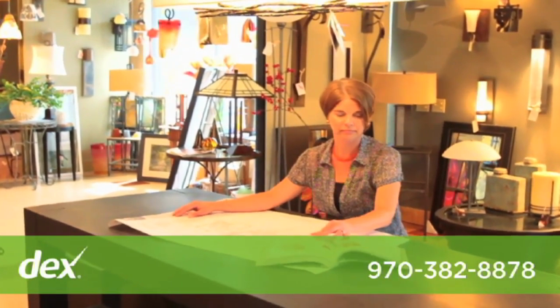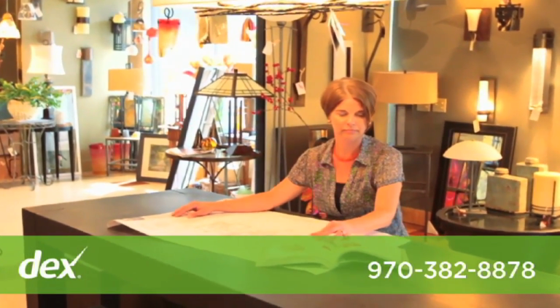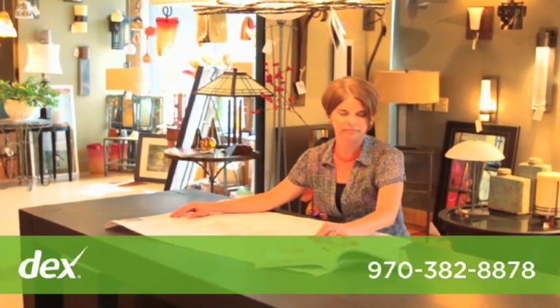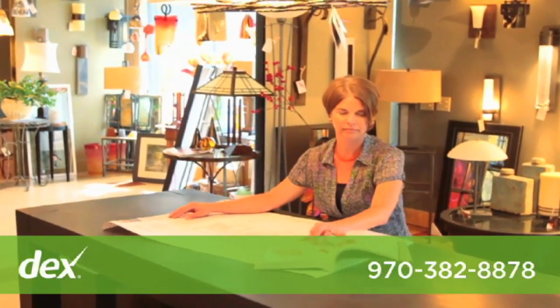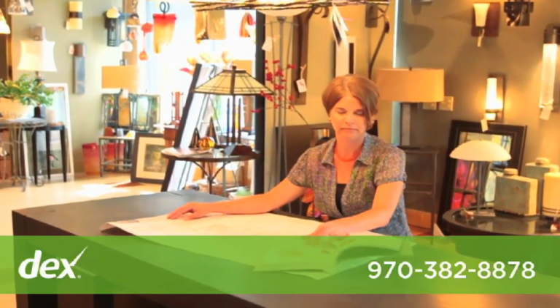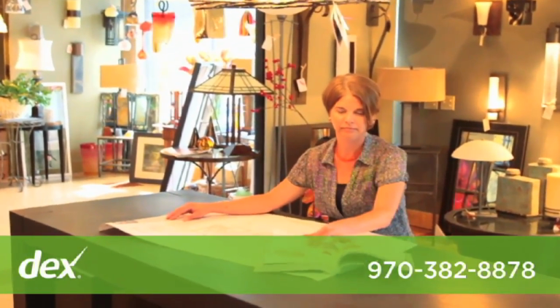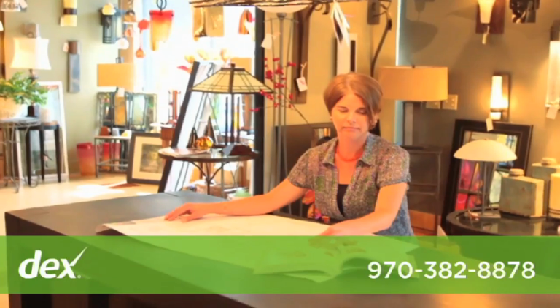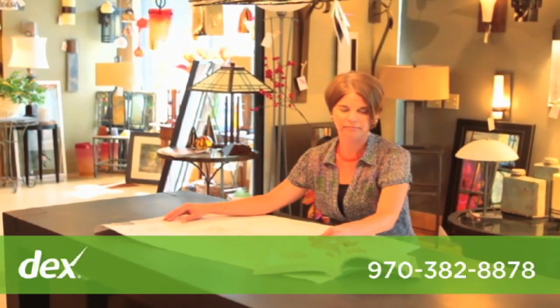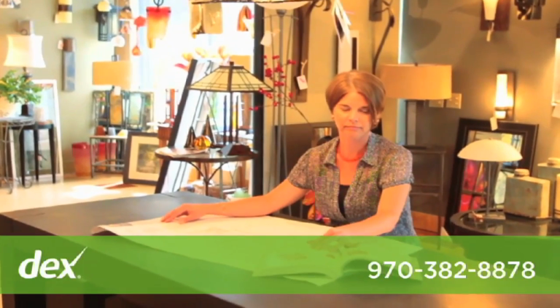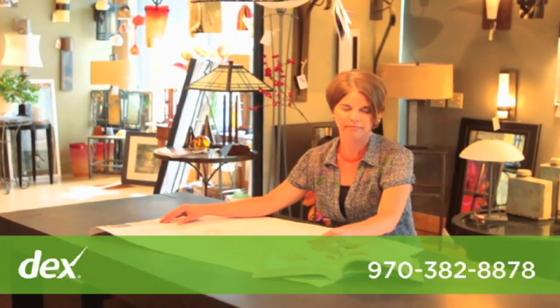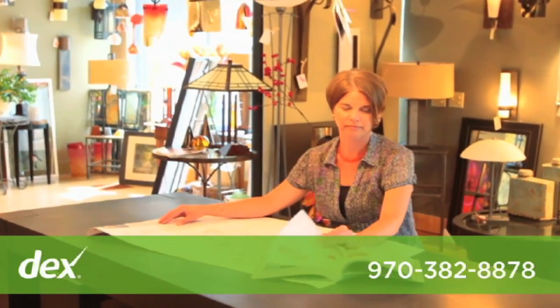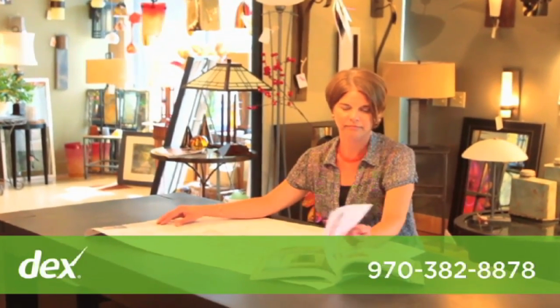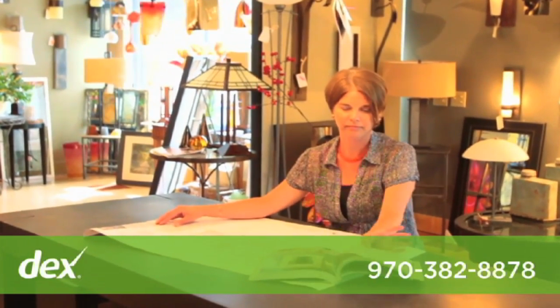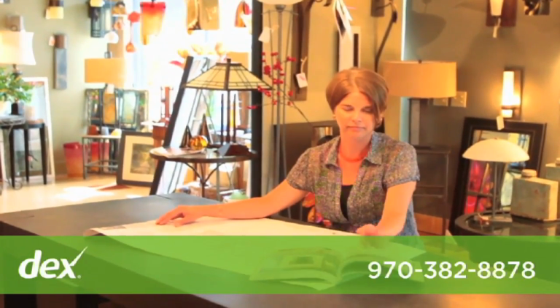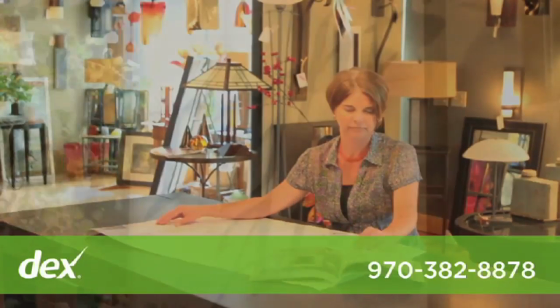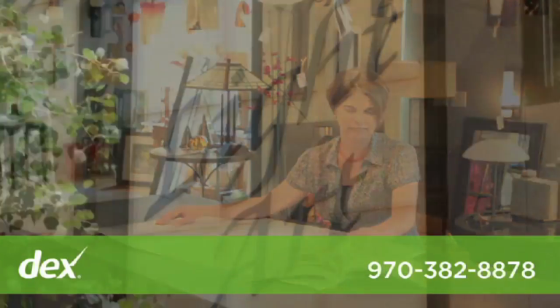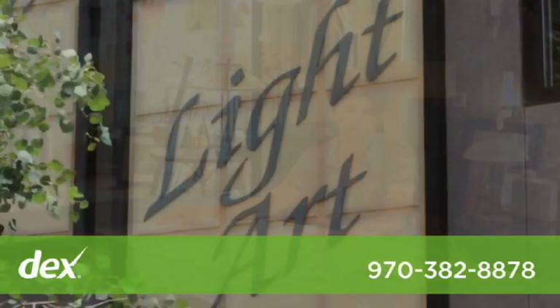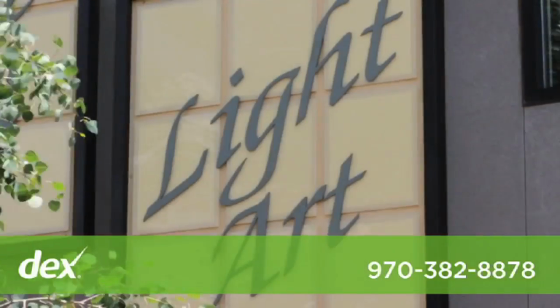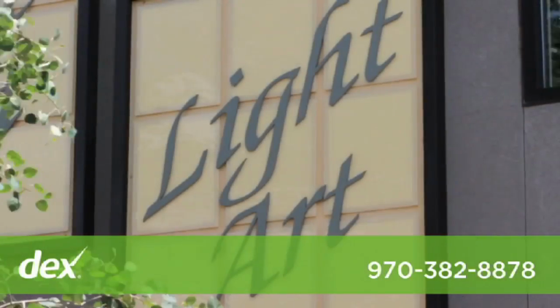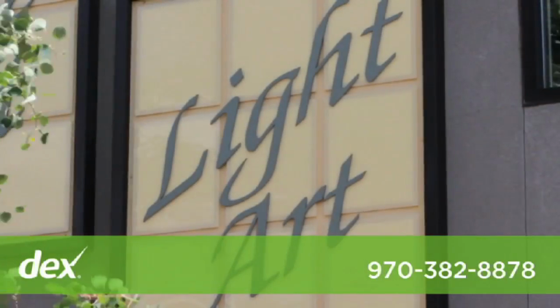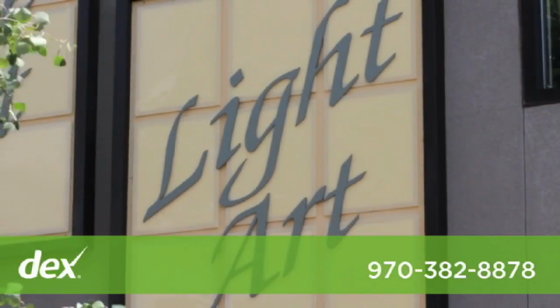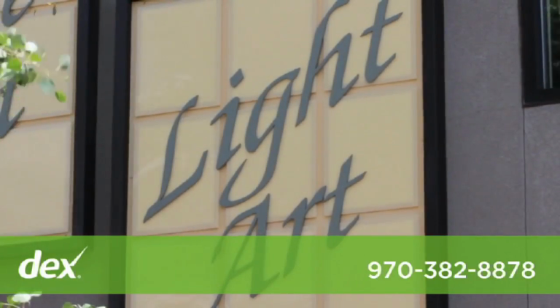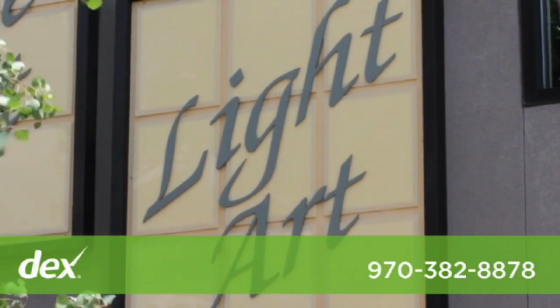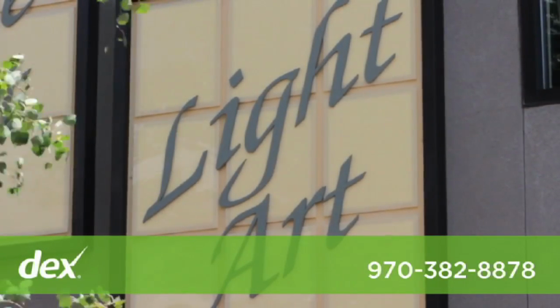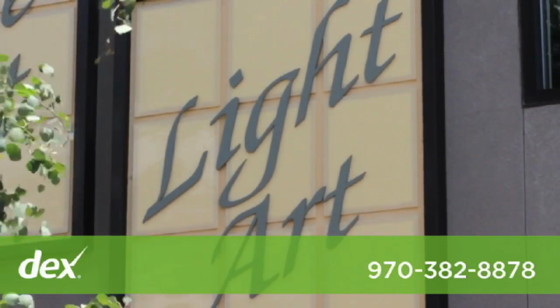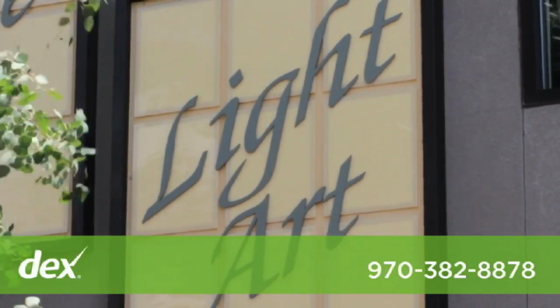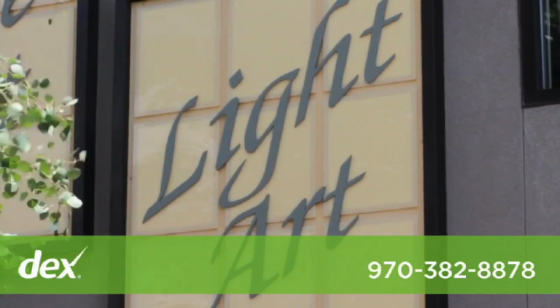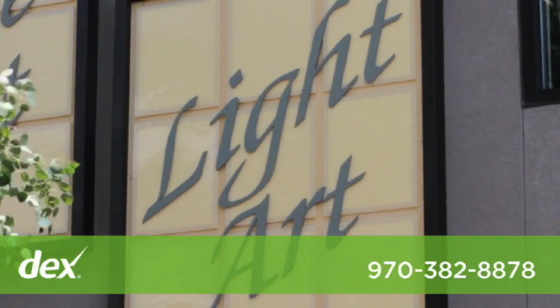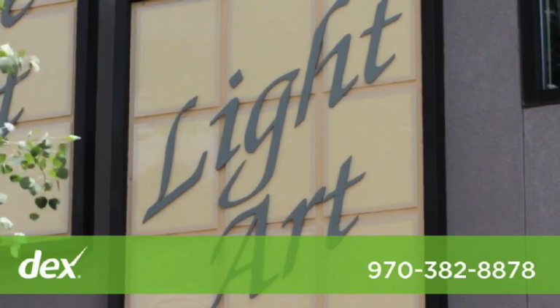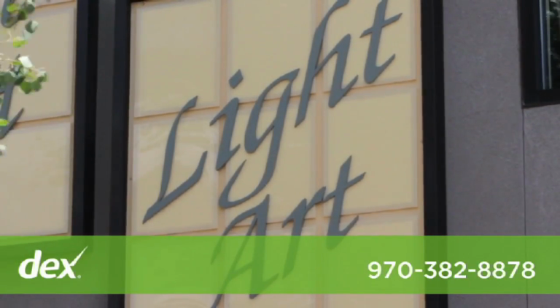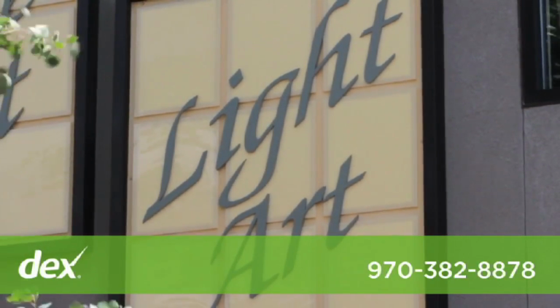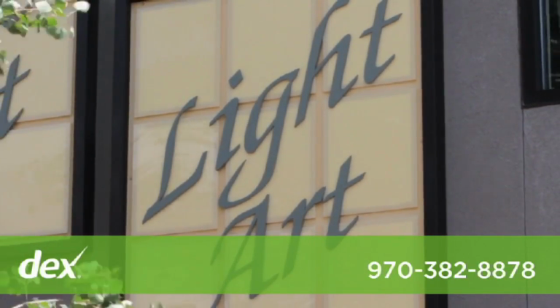We are Light Art of Durango and we are the largest lighting showroom in the Four Corners area.